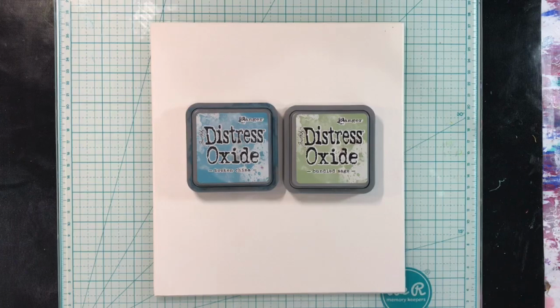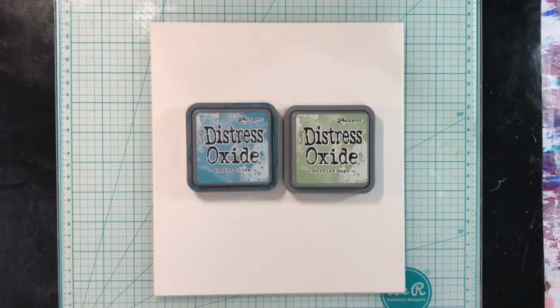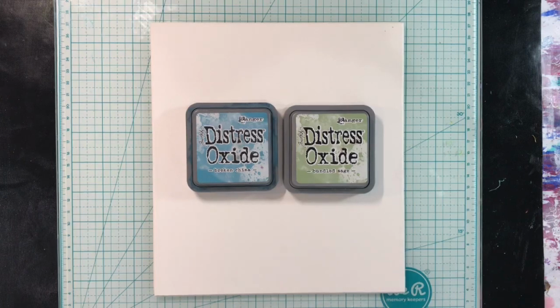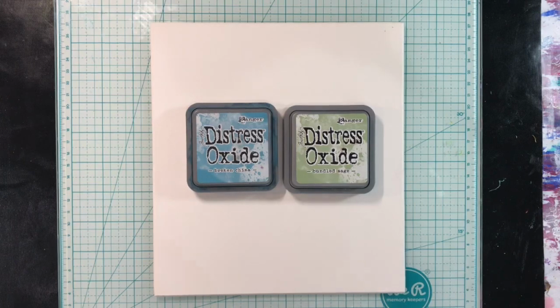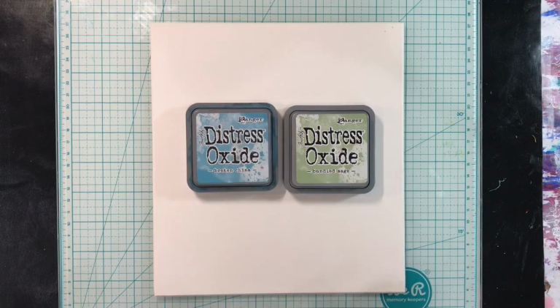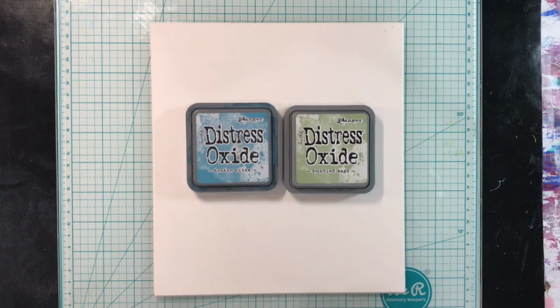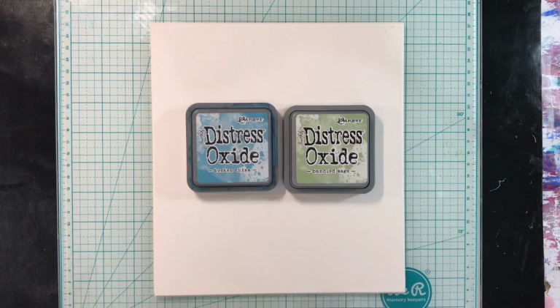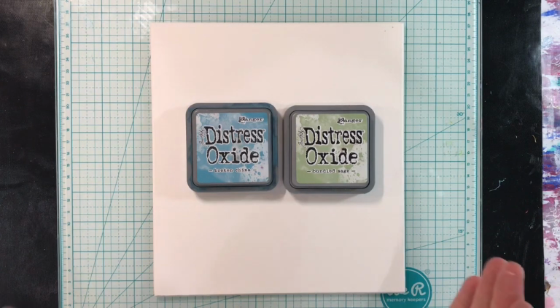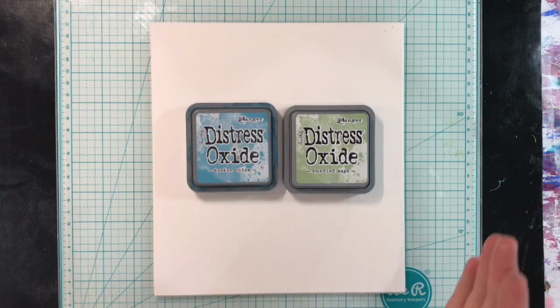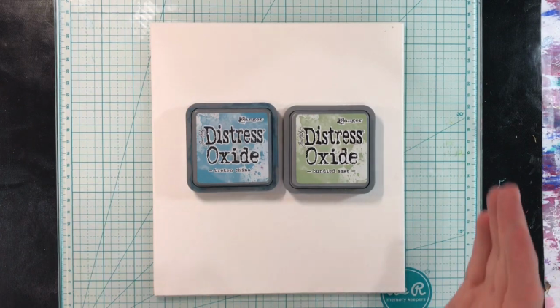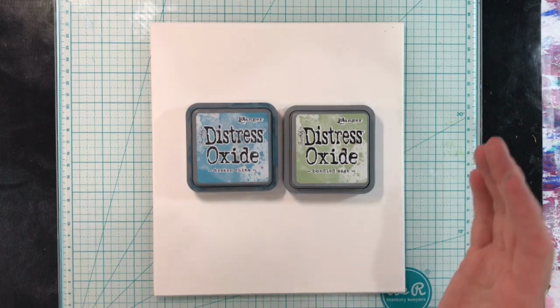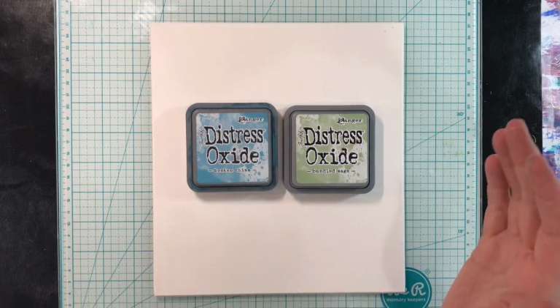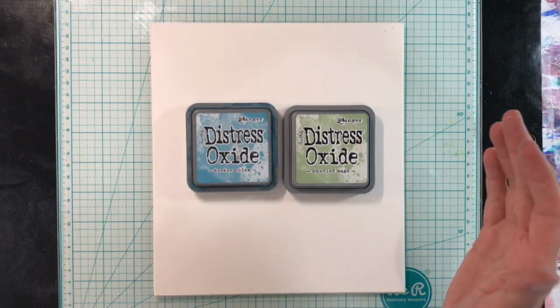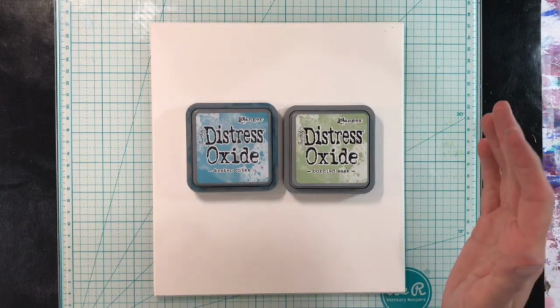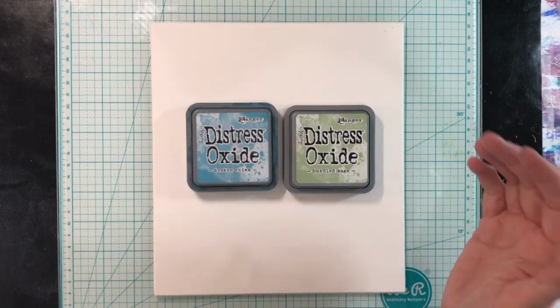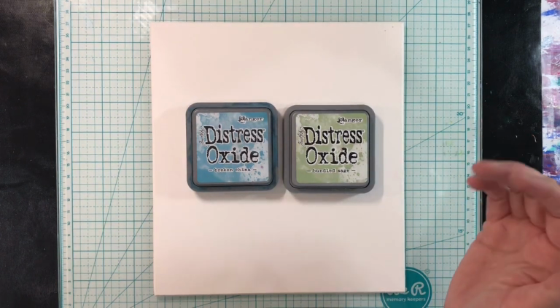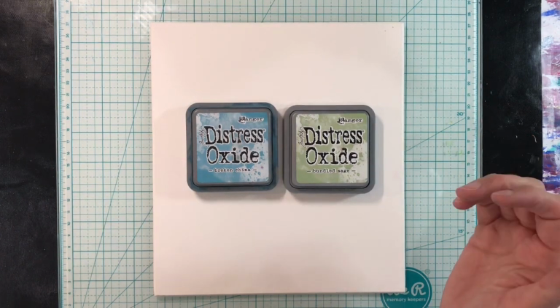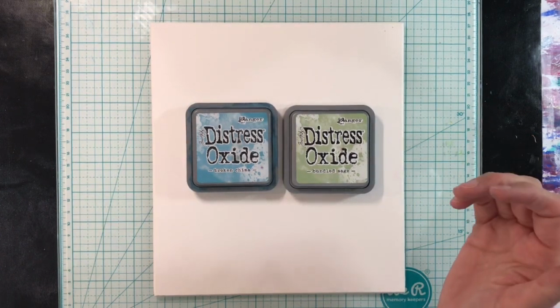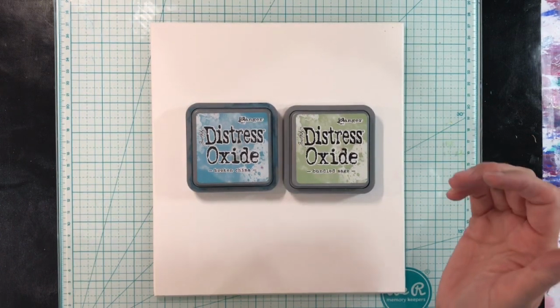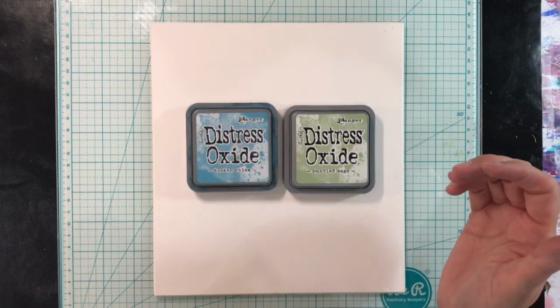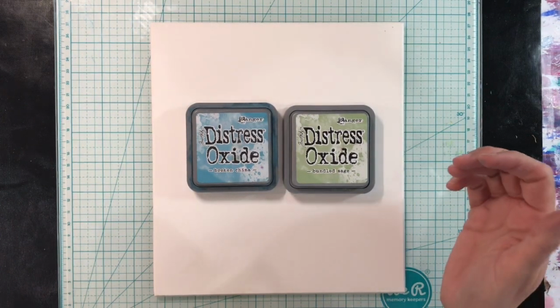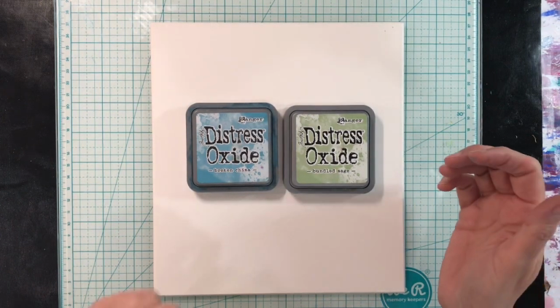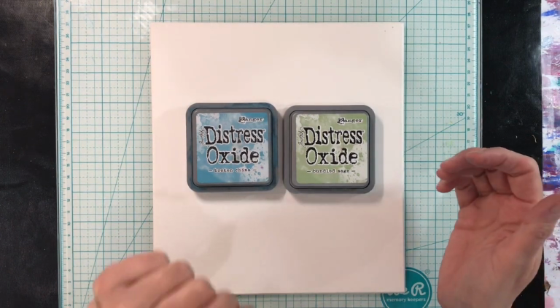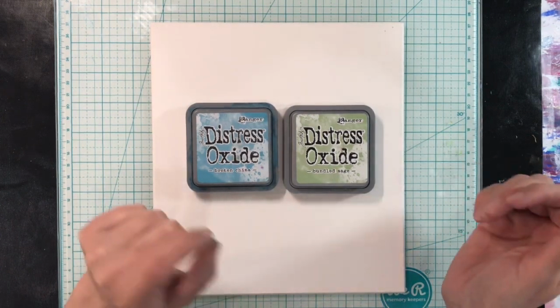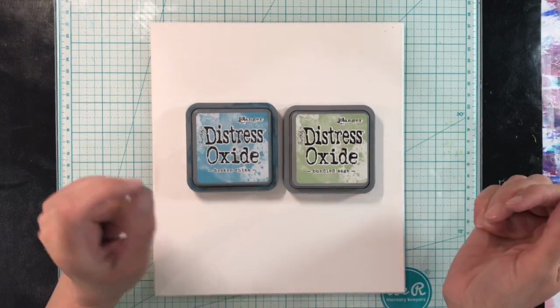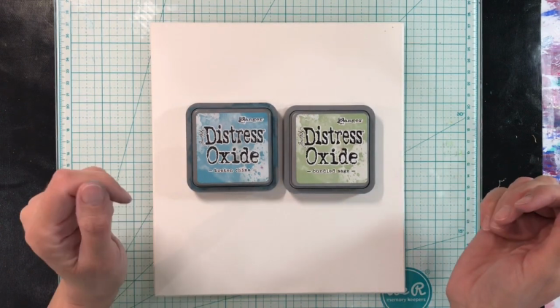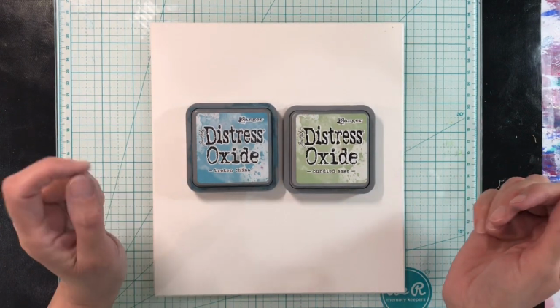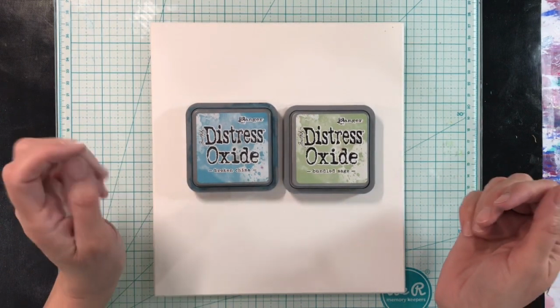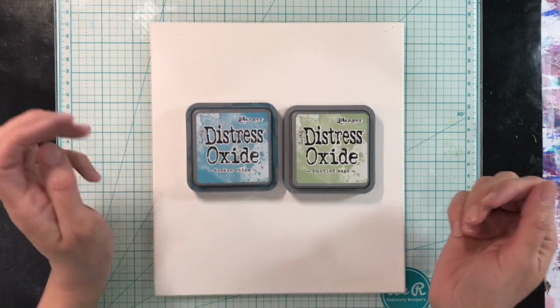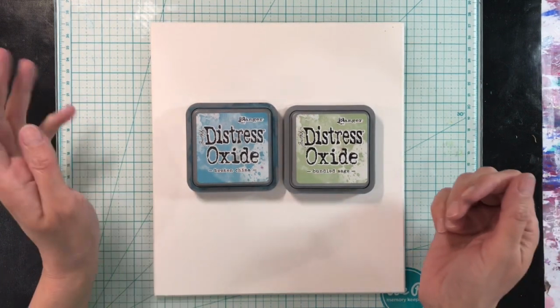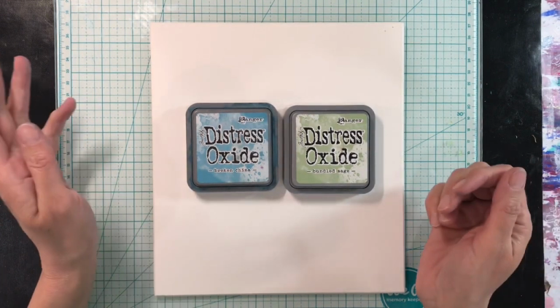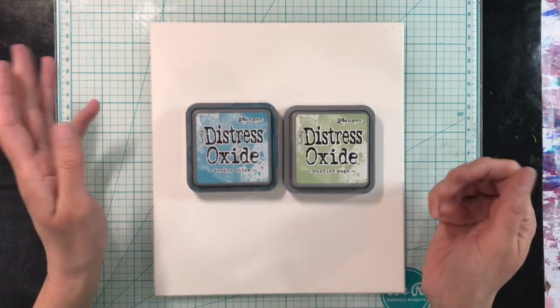Hello everyone, welcome to another episode of Nina Rybina's Art Journal Prompts and More.